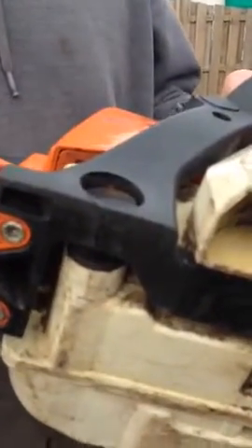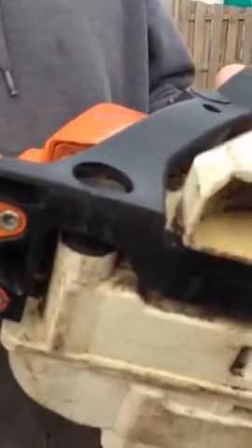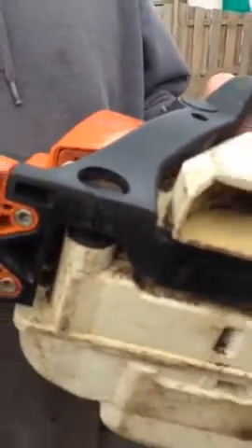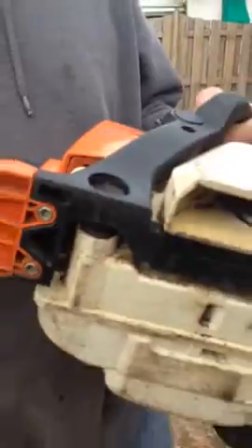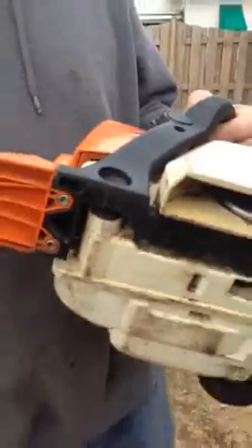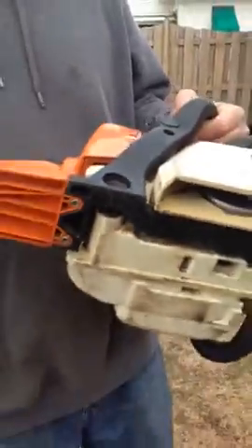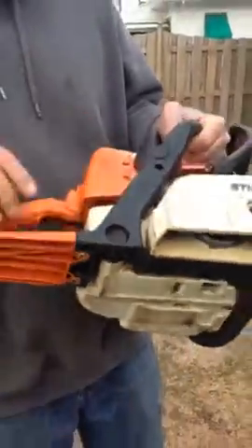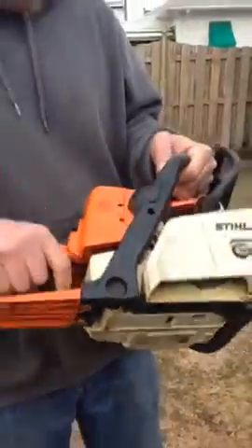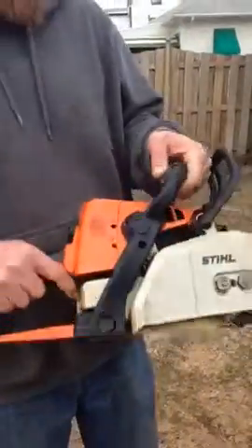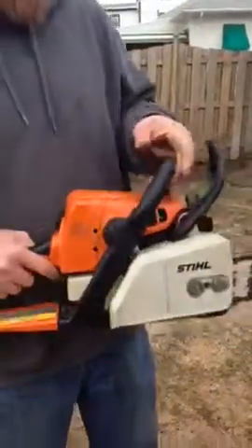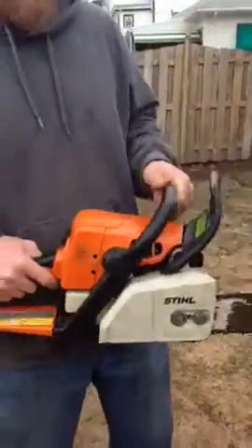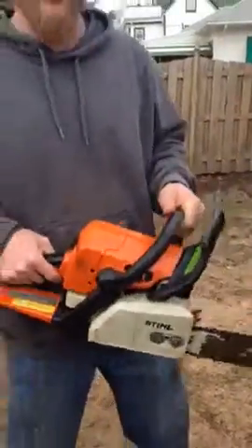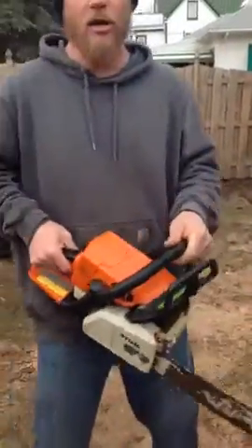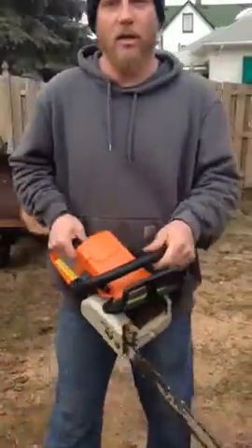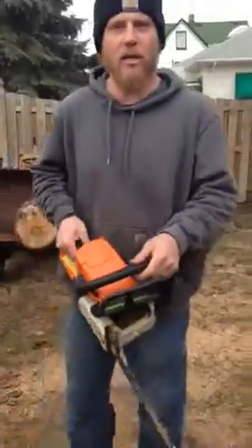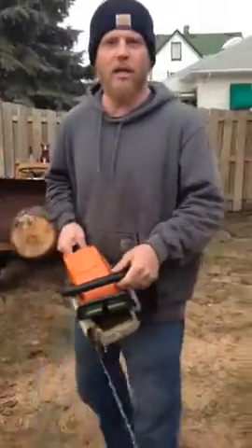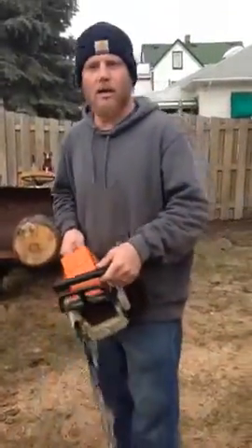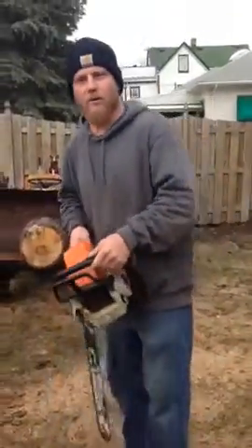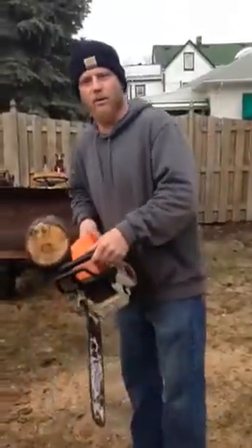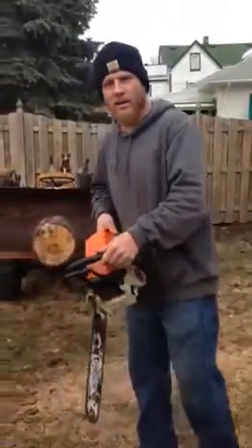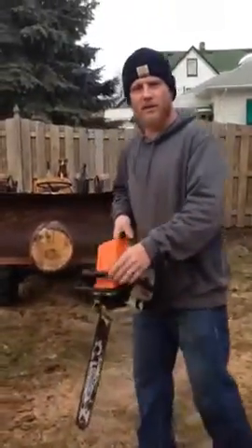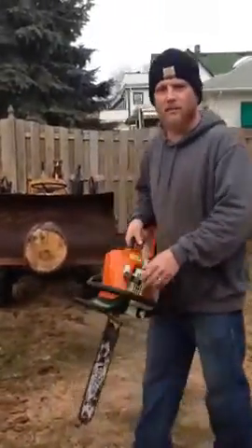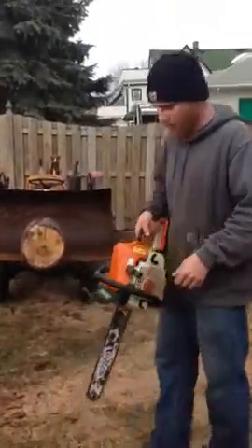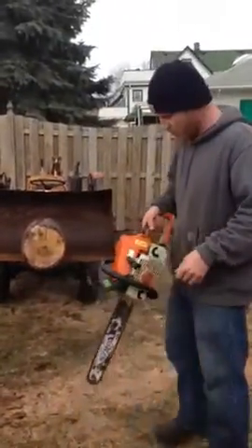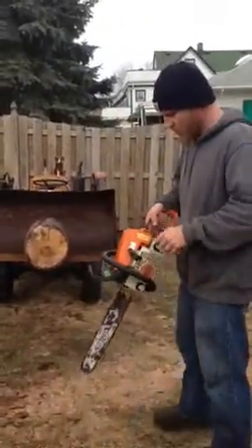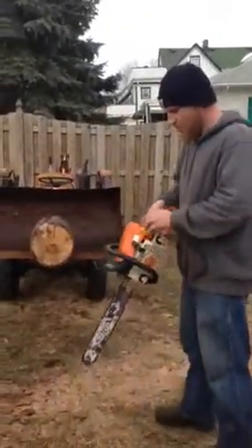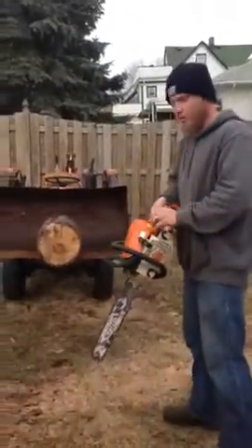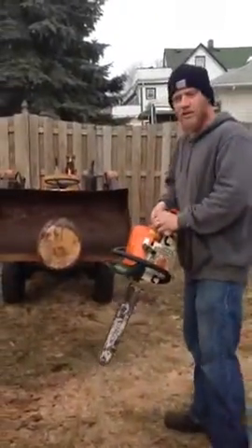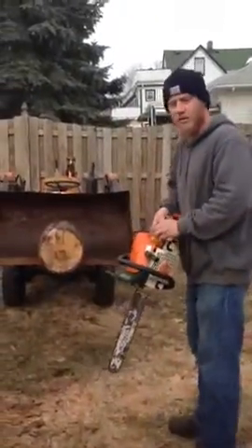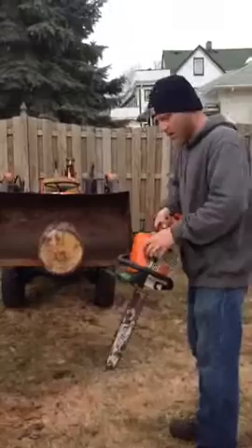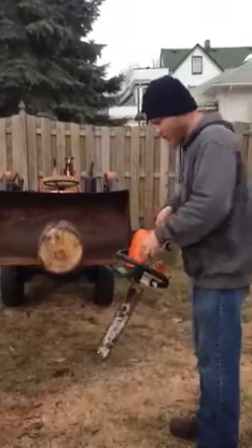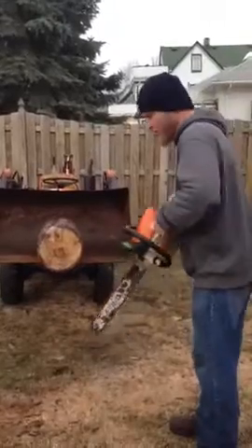But other than that, everything looks very good and clean. I'll do a test cut for you so you can see how it operates.